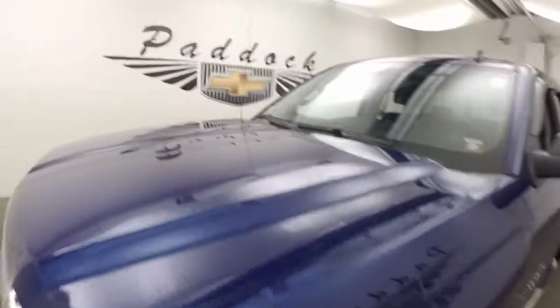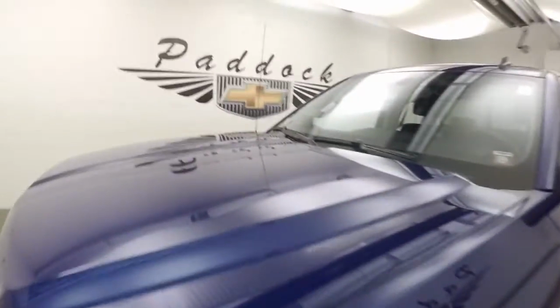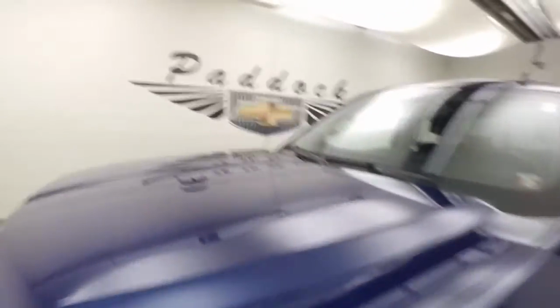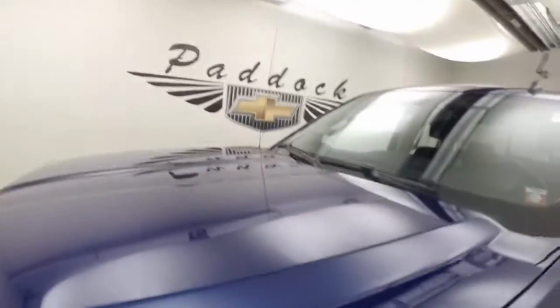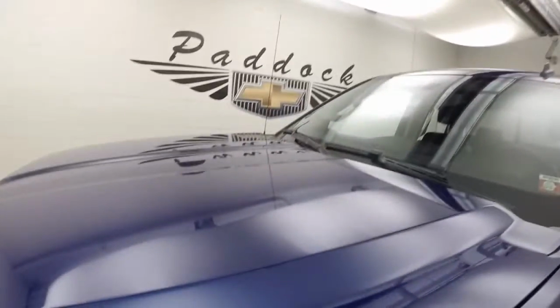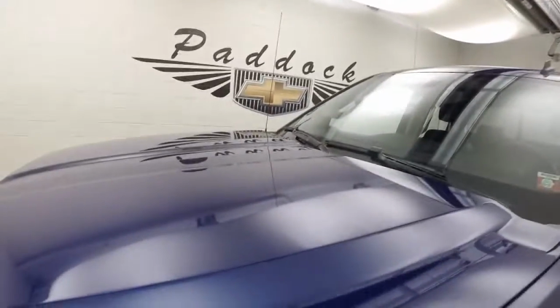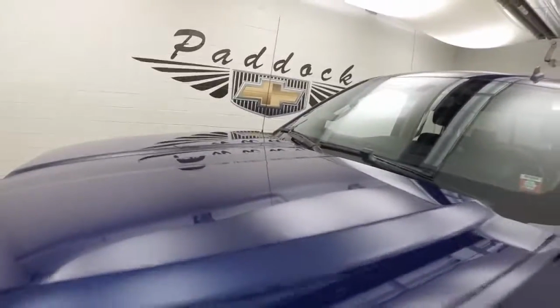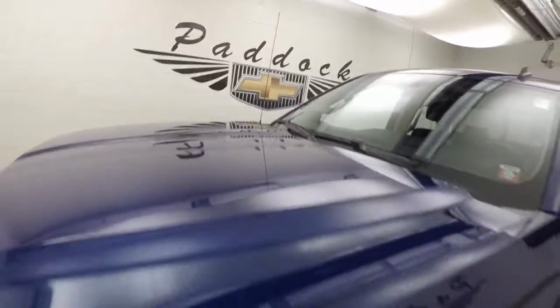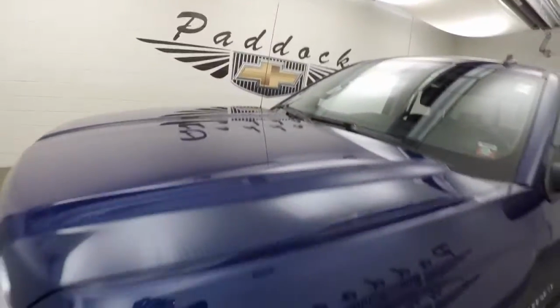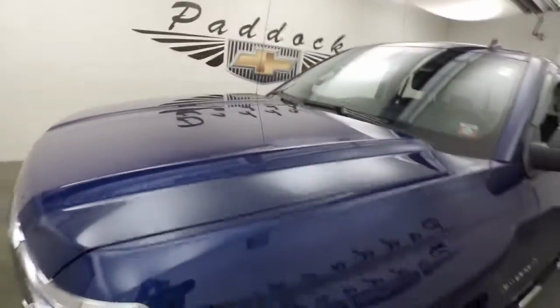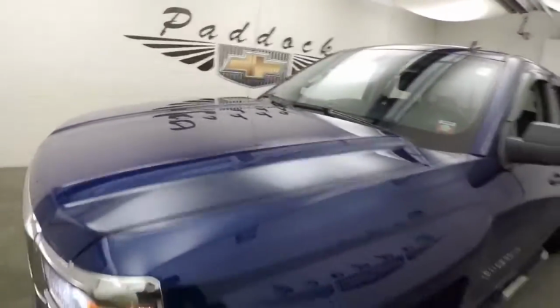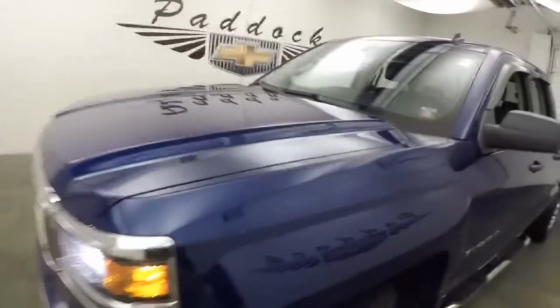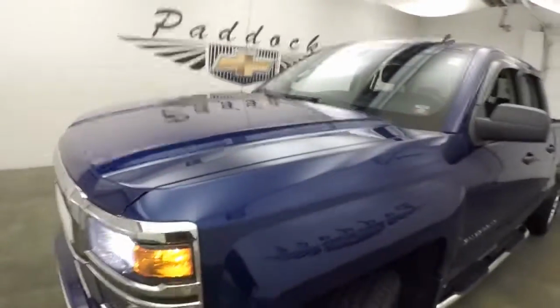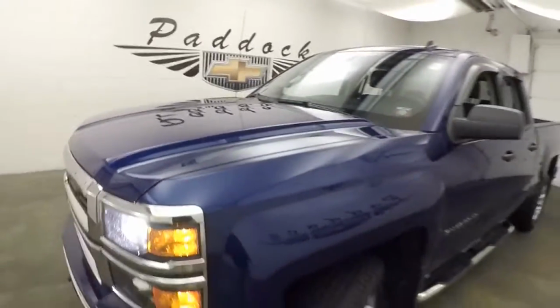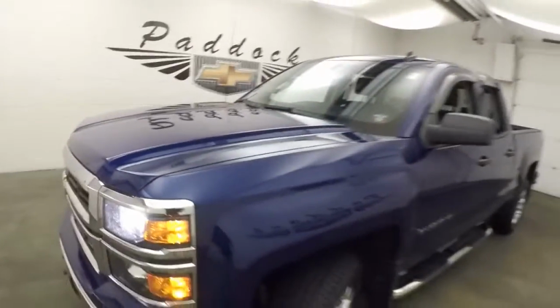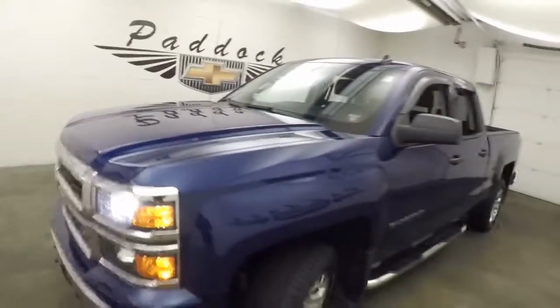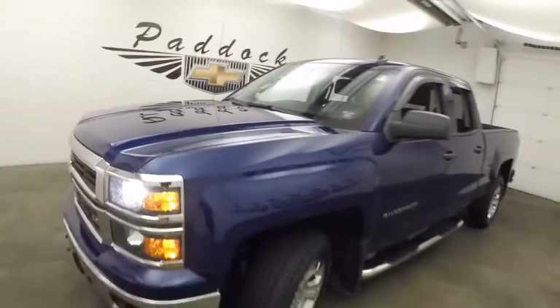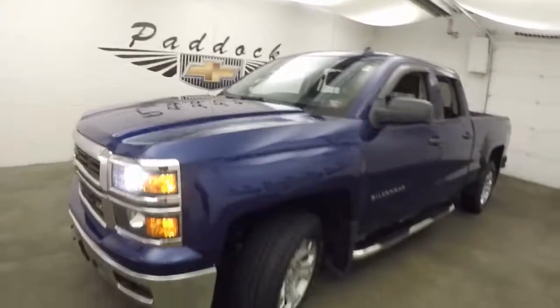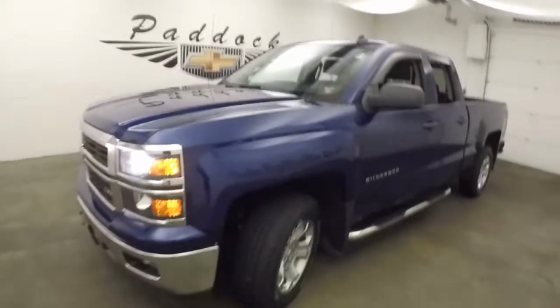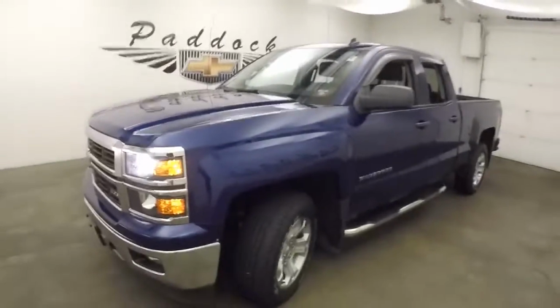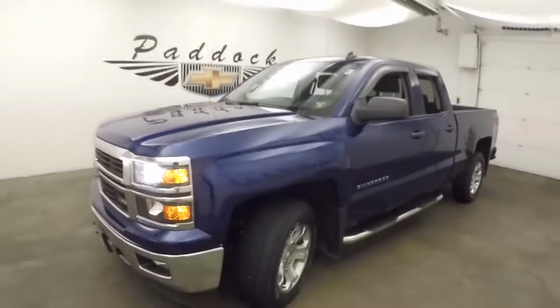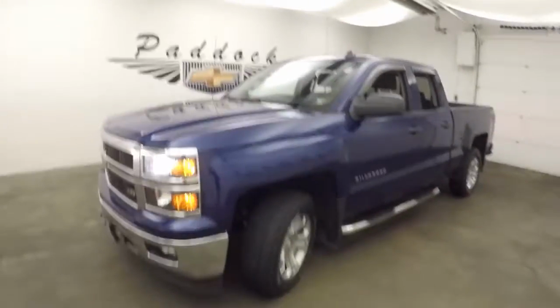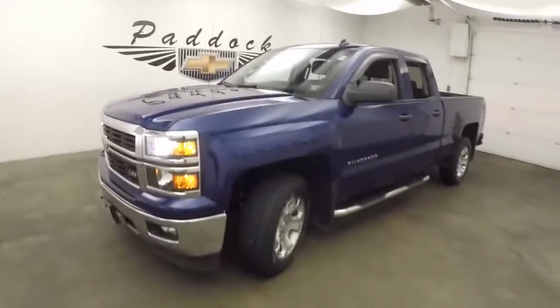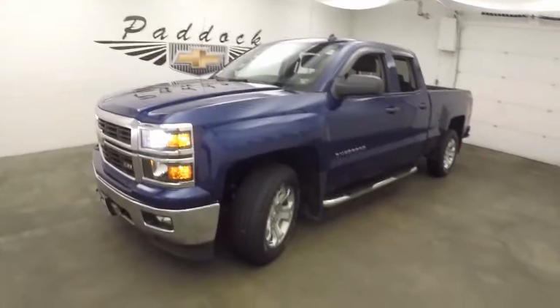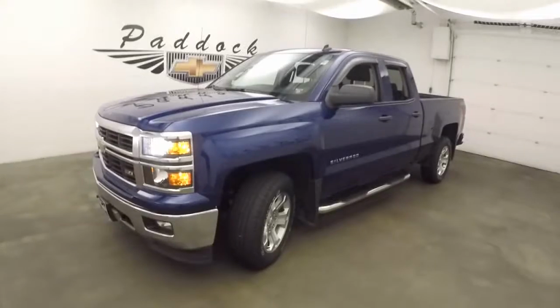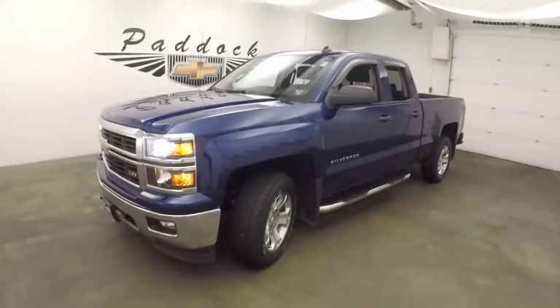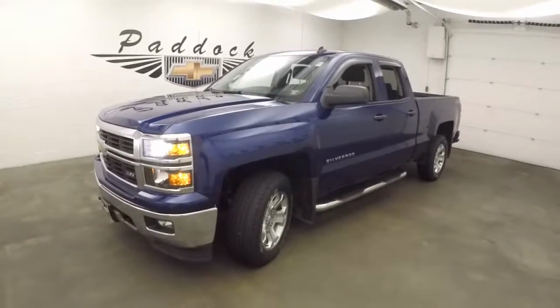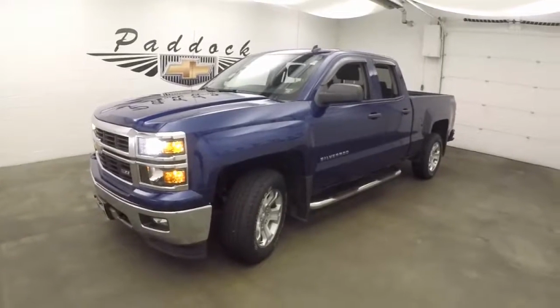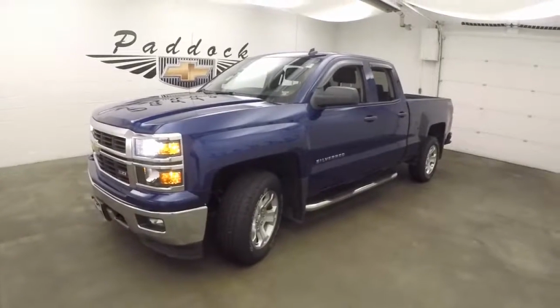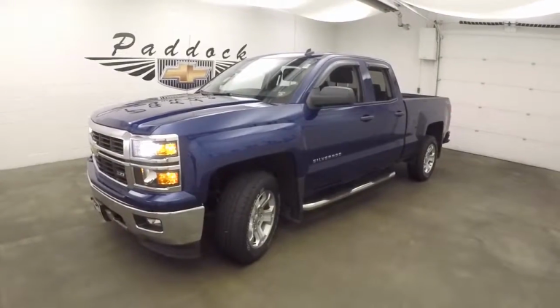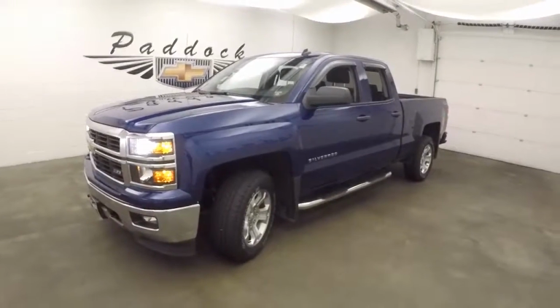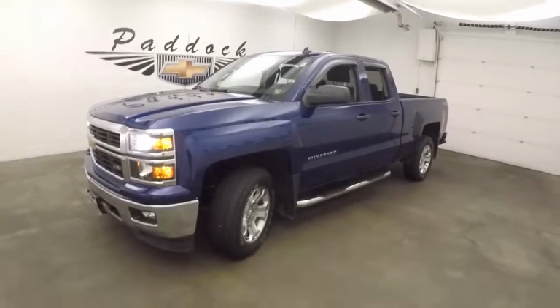That's the 2014 Chevy Silverado Z71 off-road.